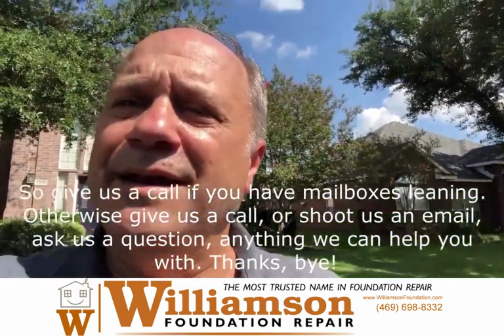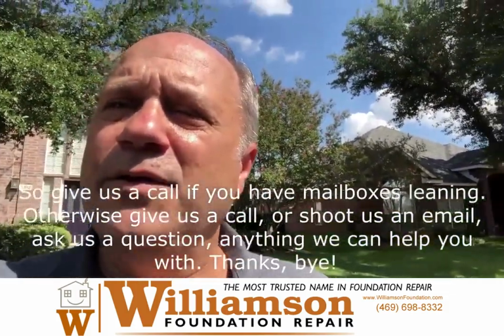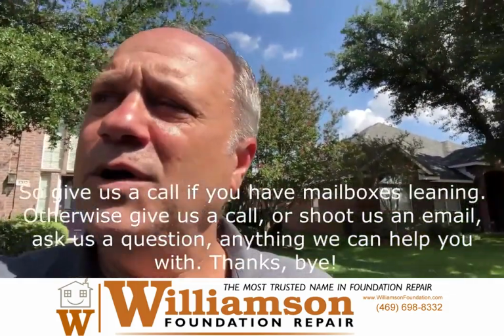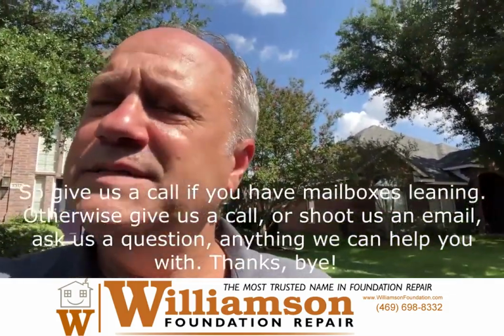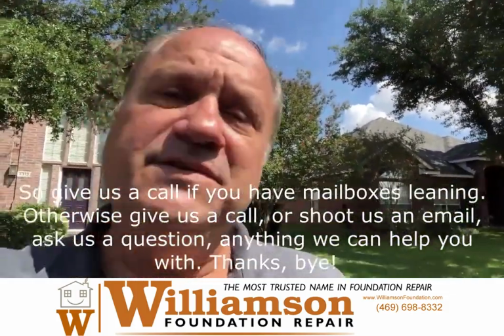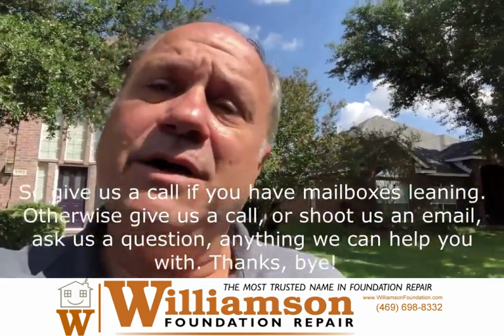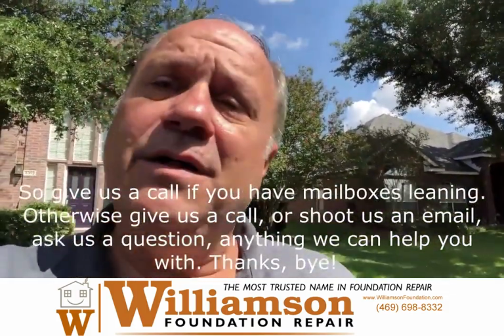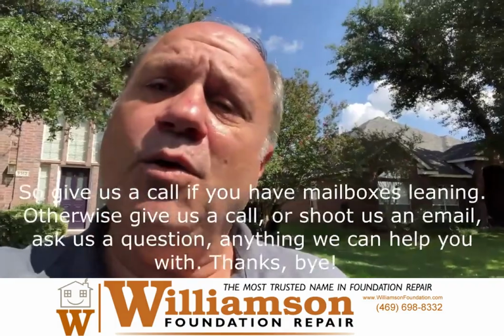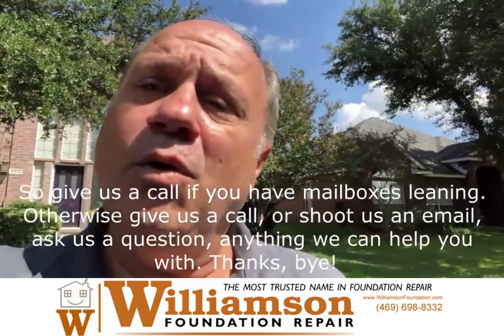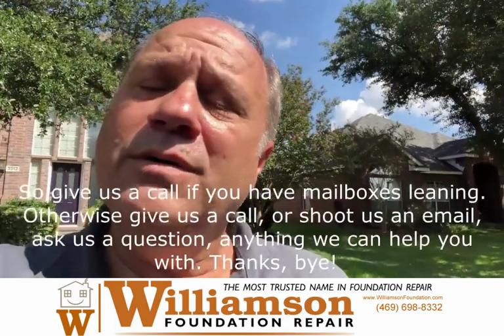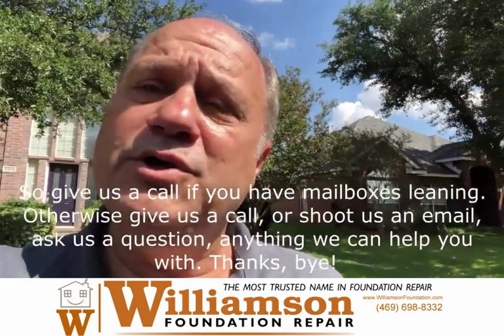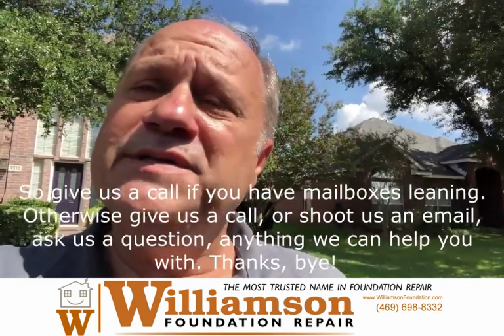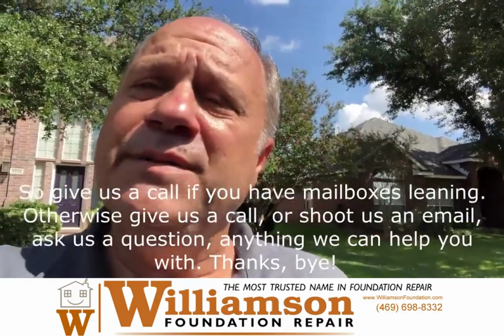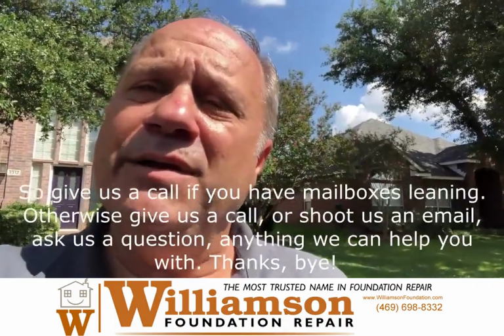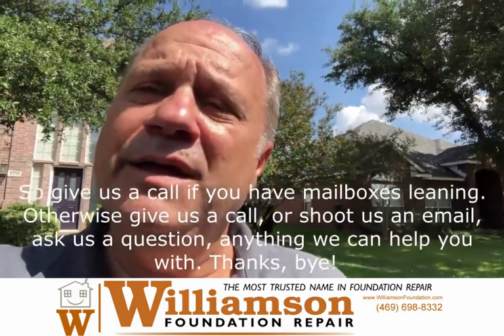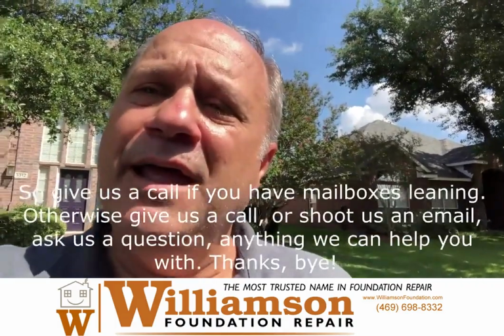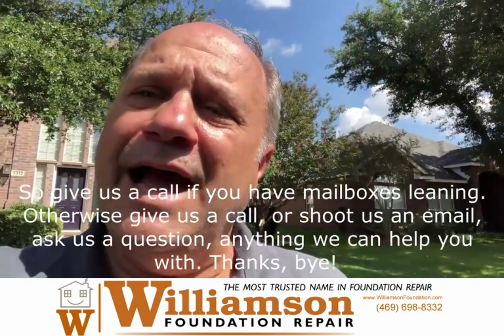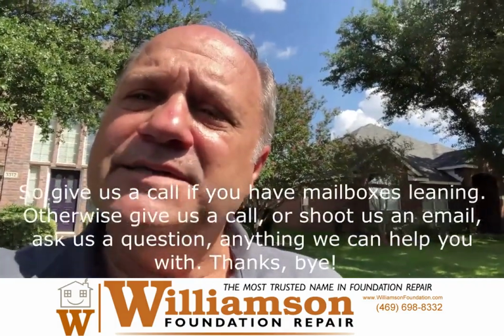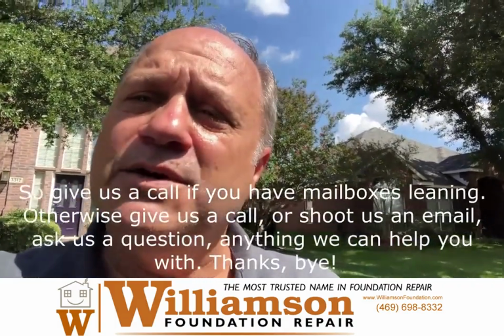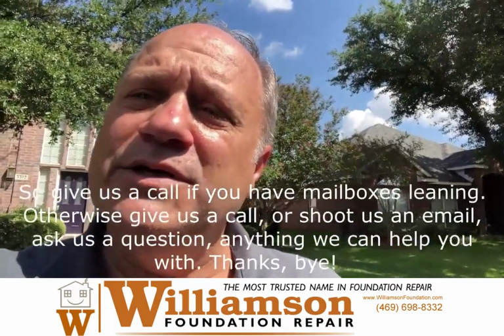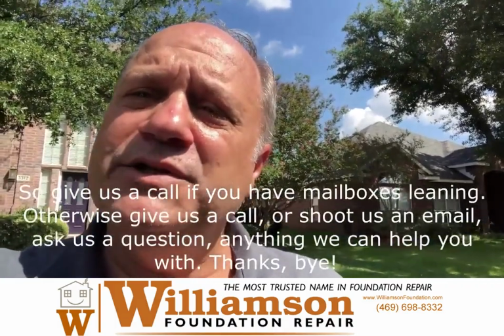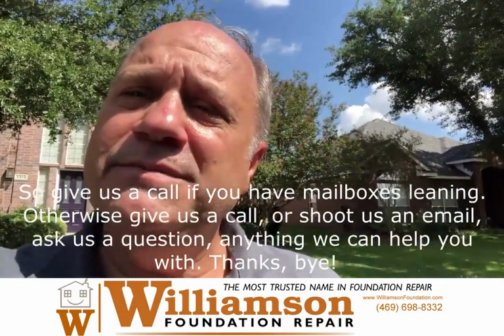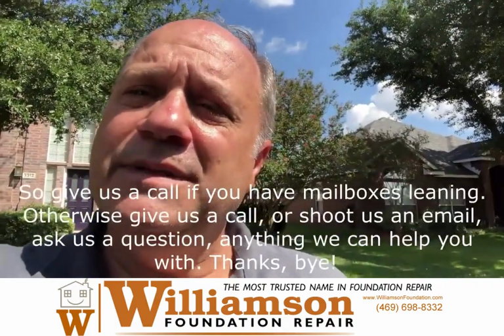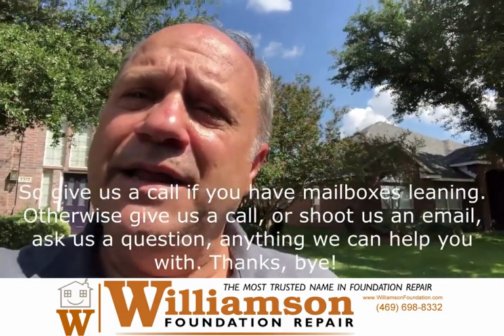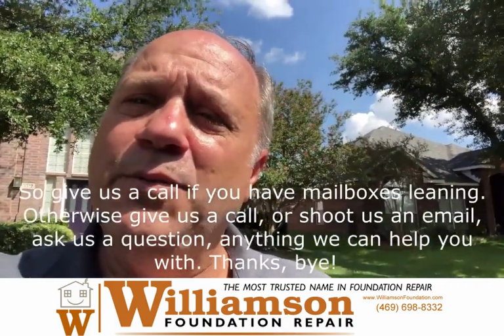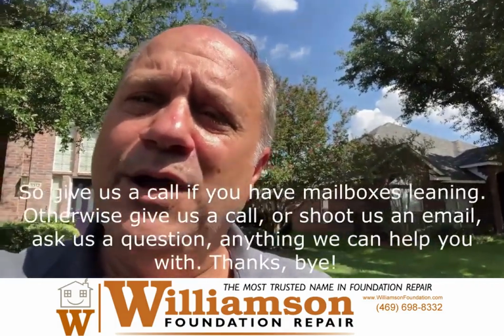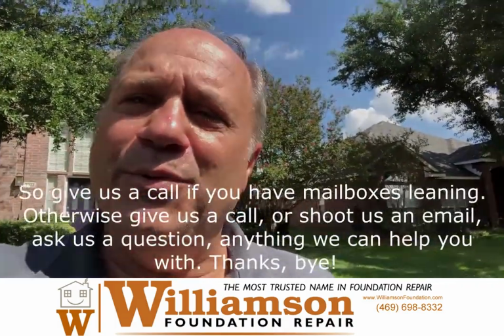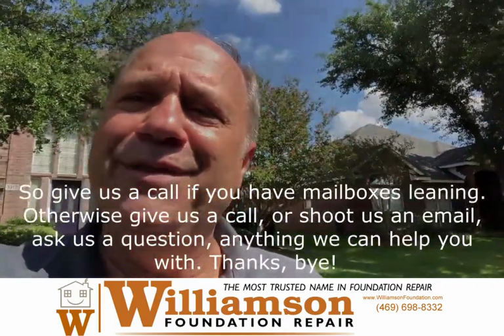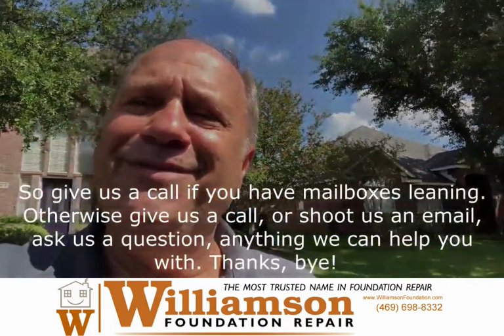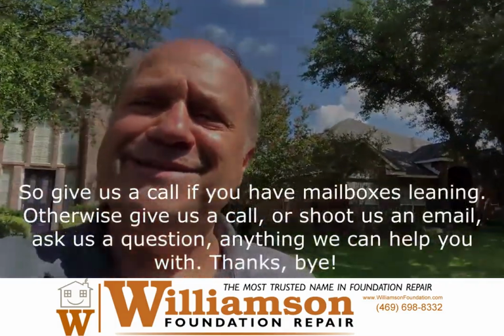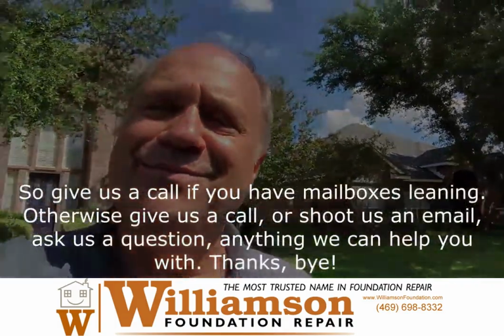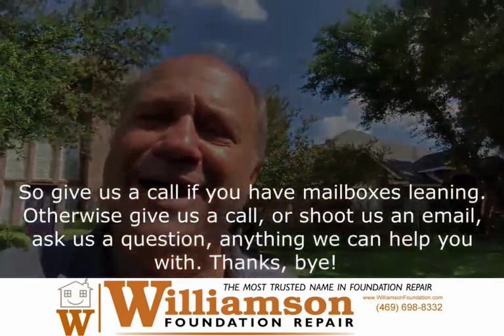Otherwise, give us a call or shoot us an email. Ask us a question, anything we can help you with. Thanks, bye.